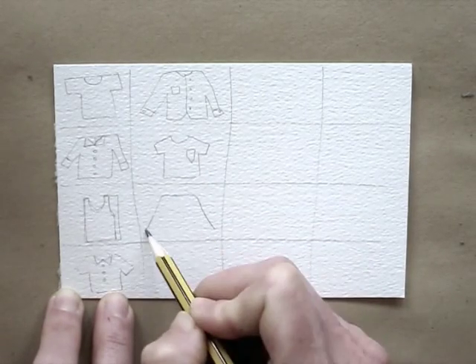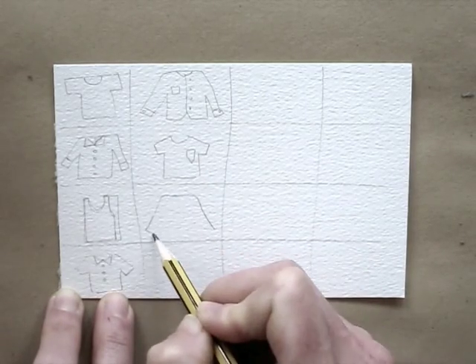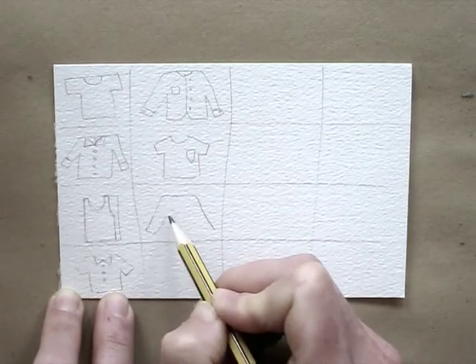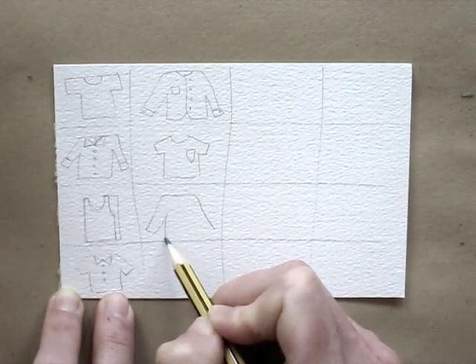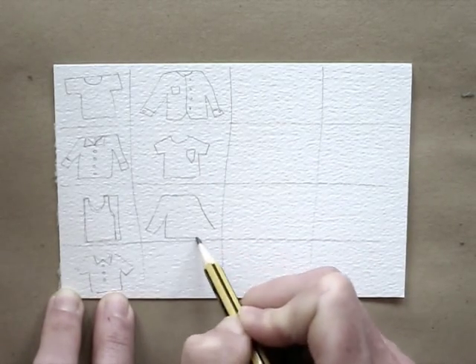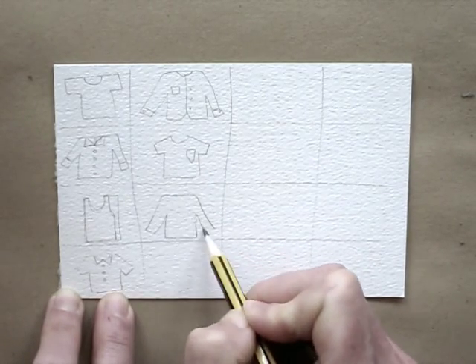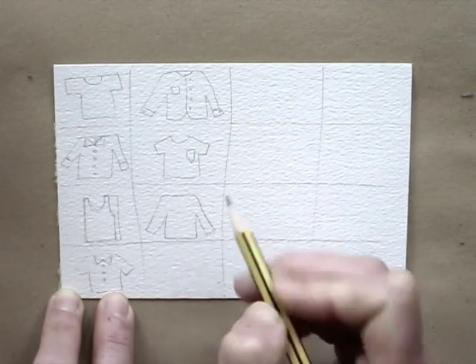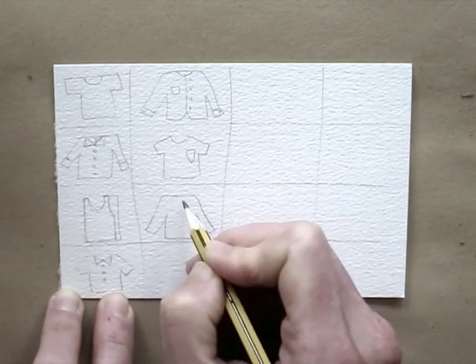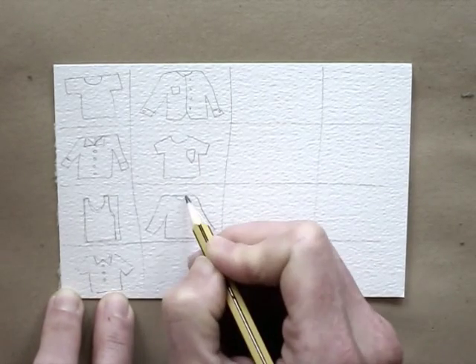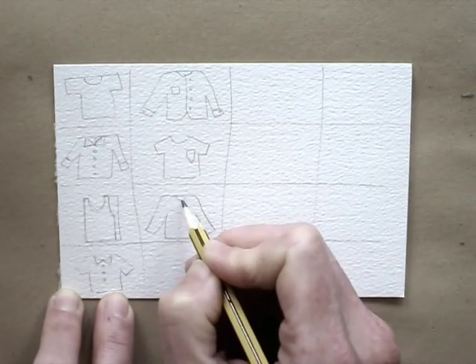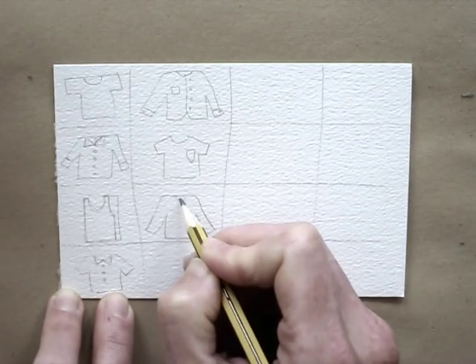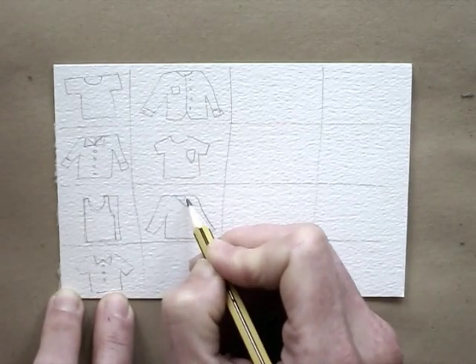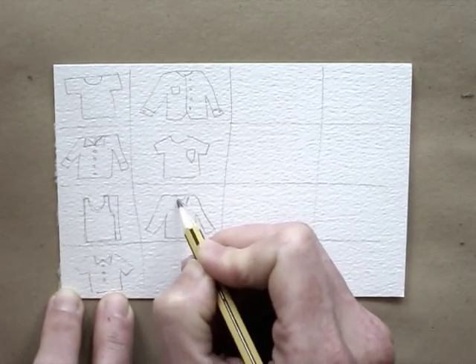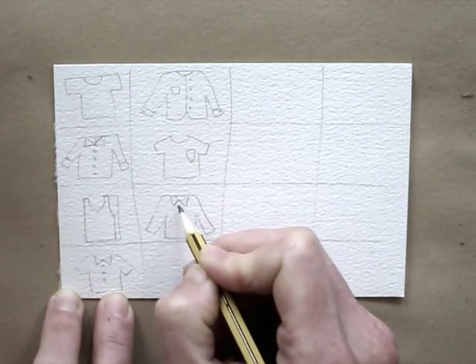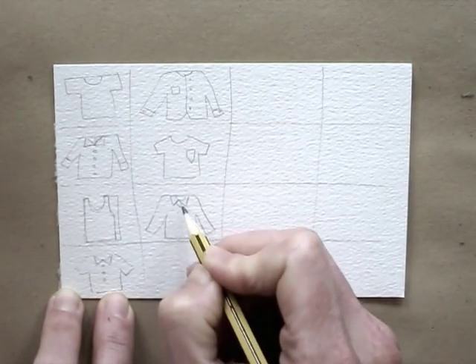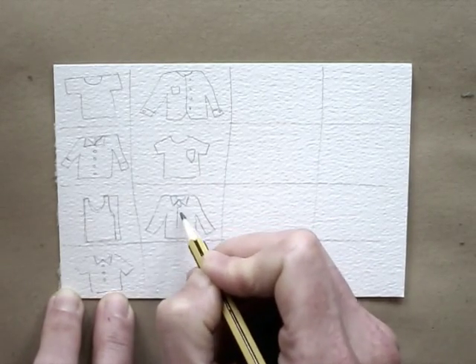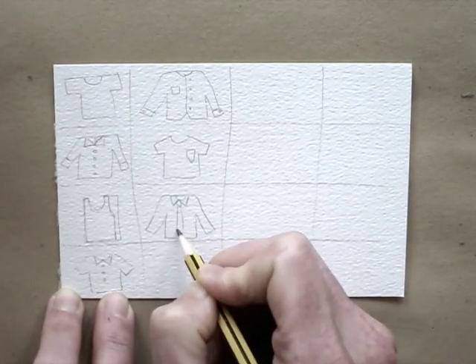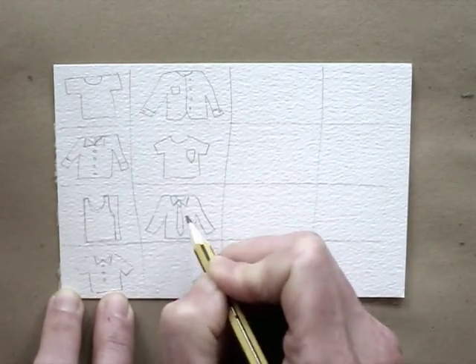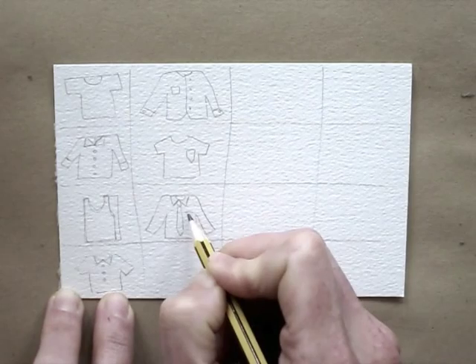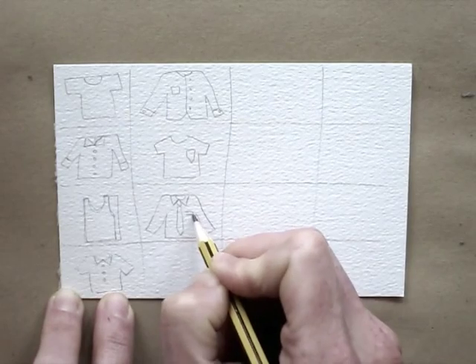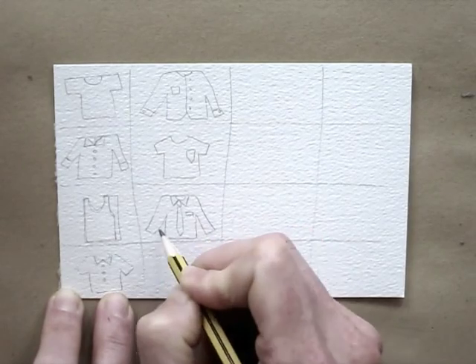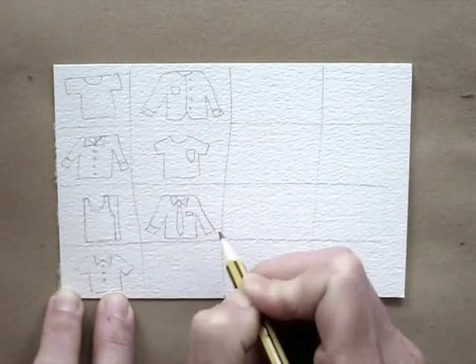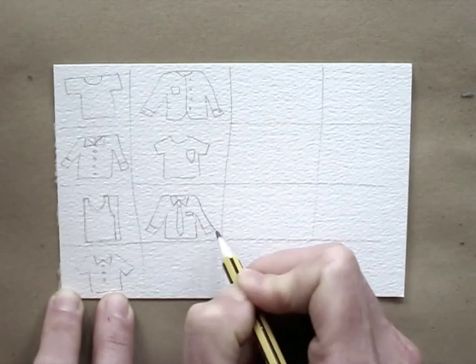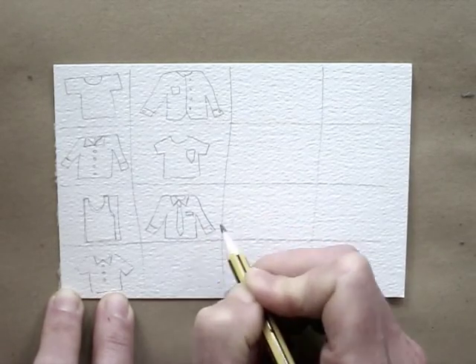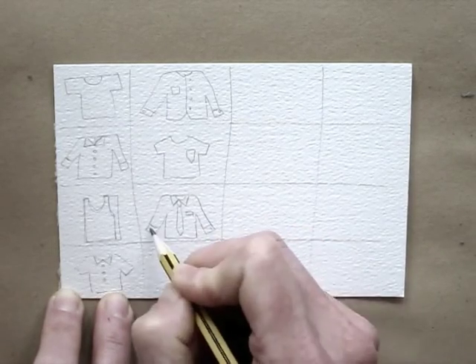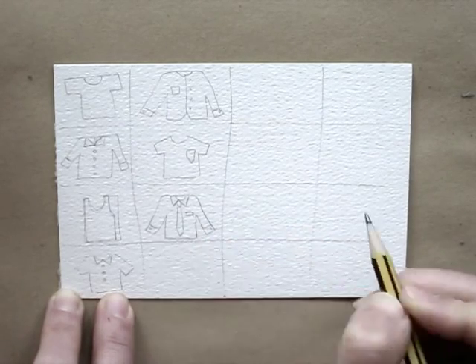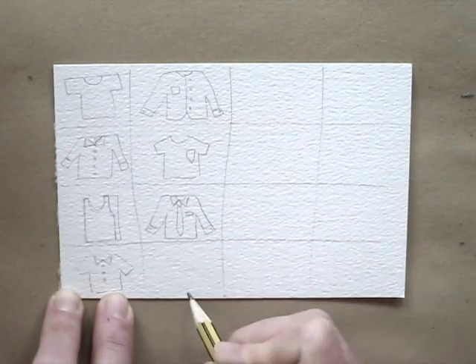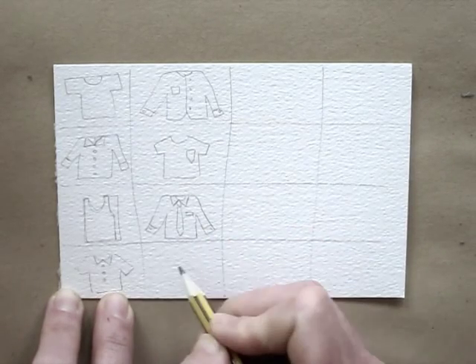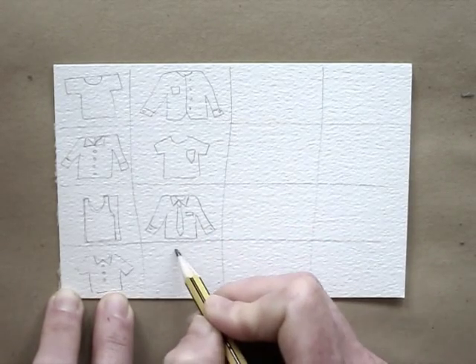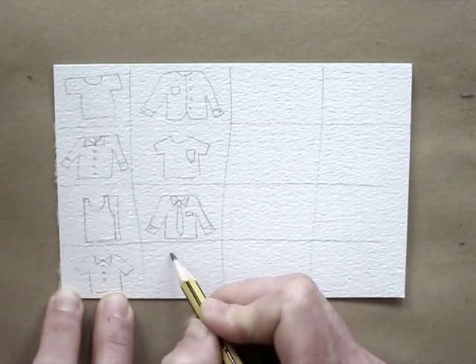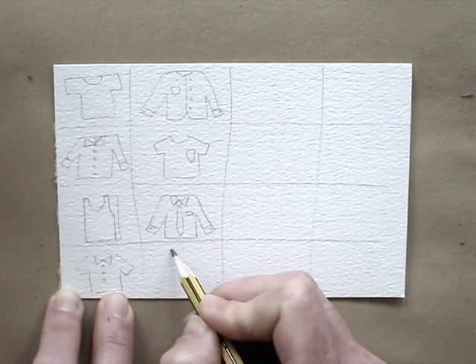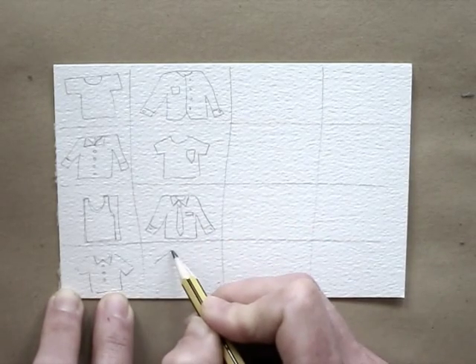Alternate between the long-sleeved and short-sleeved shirts to create a fun composition.